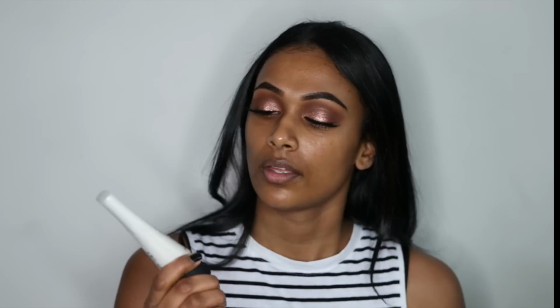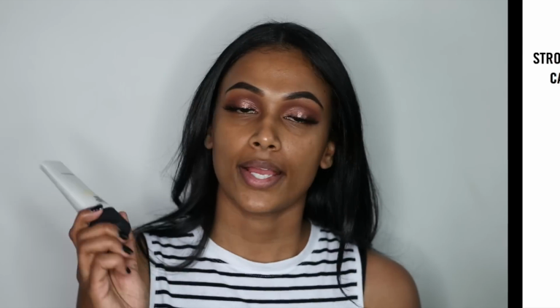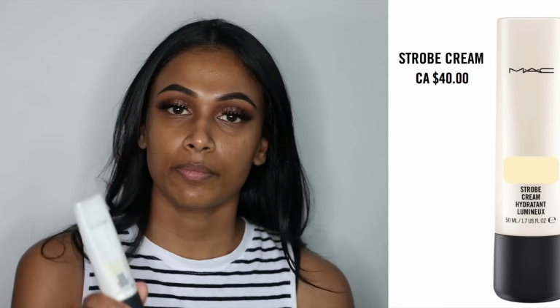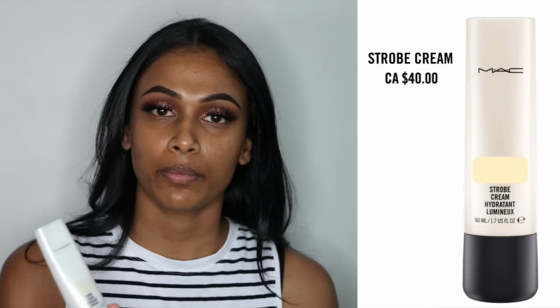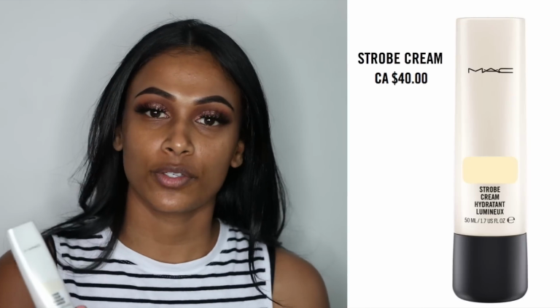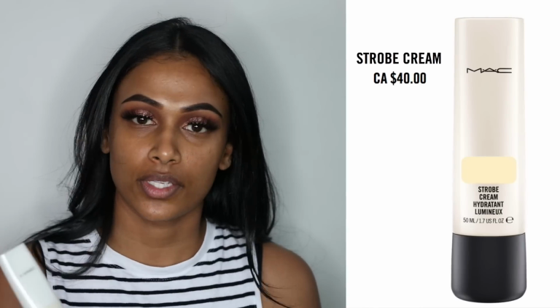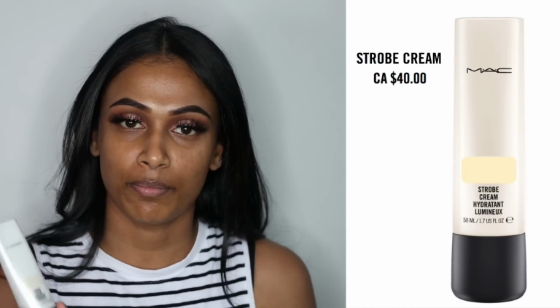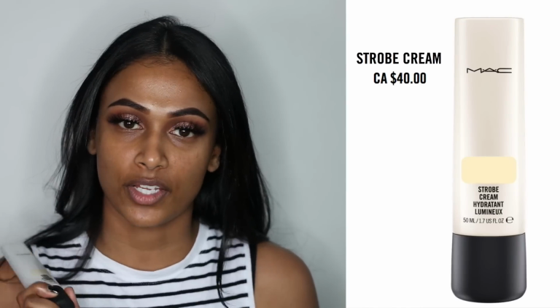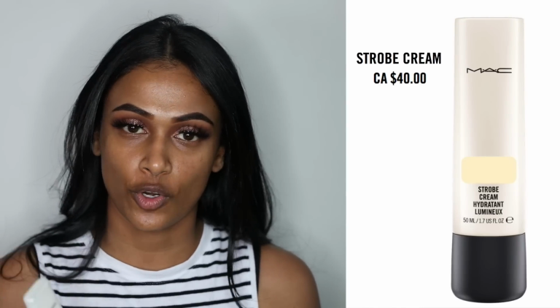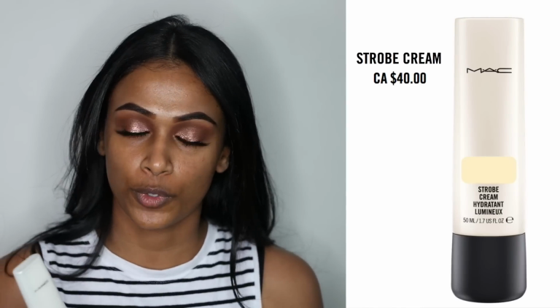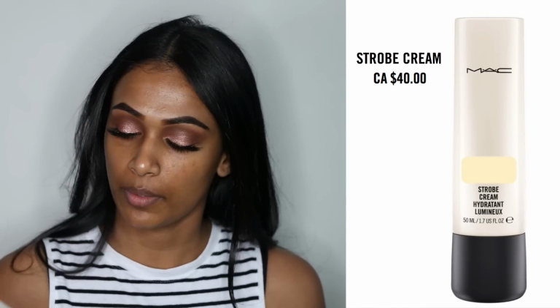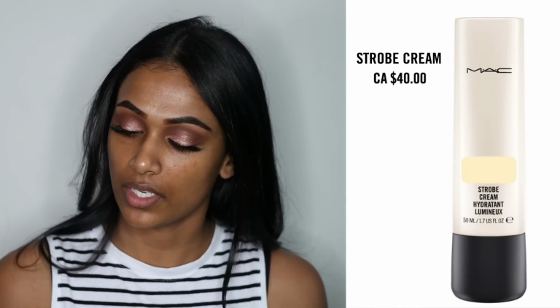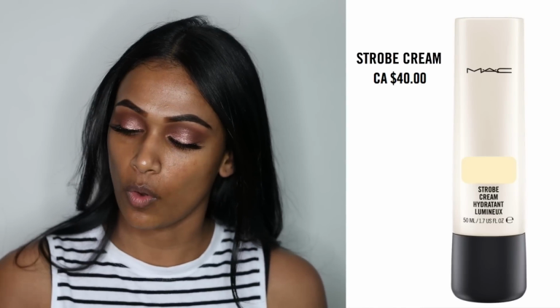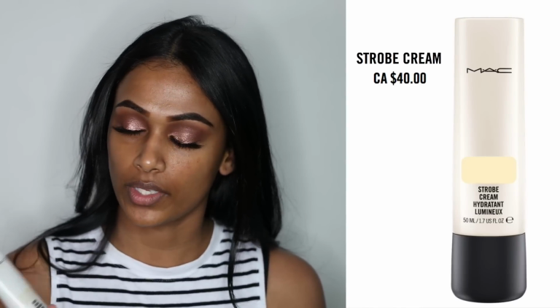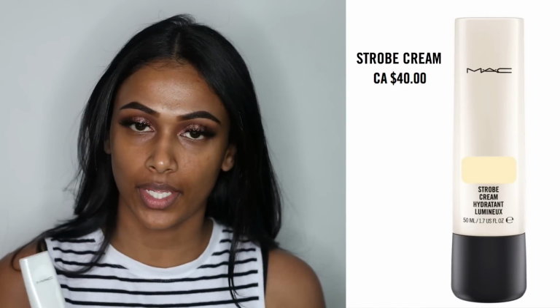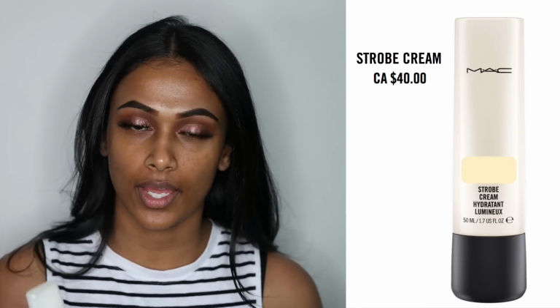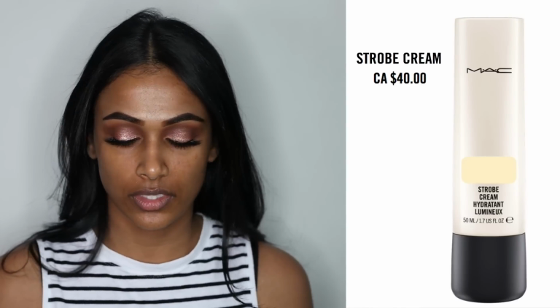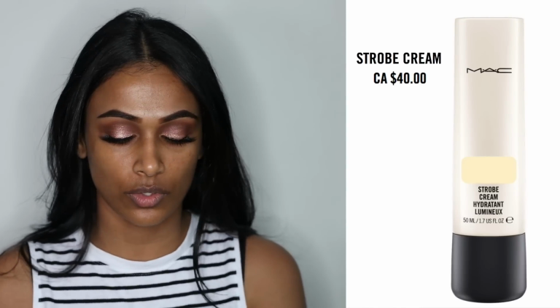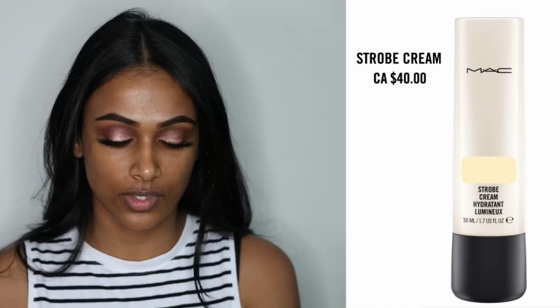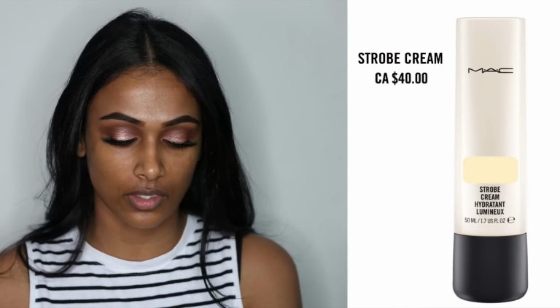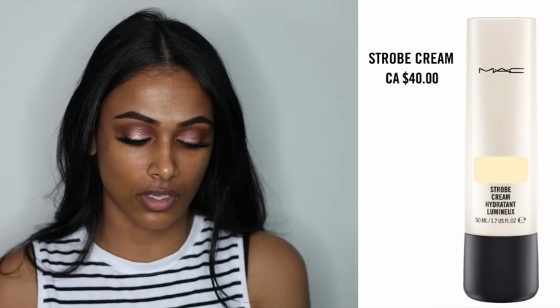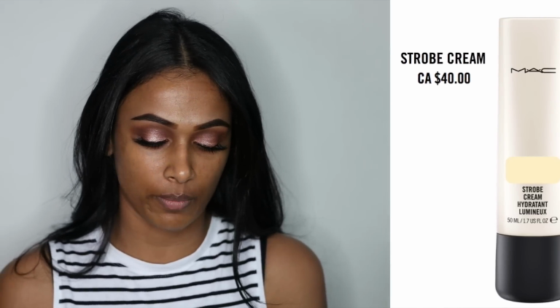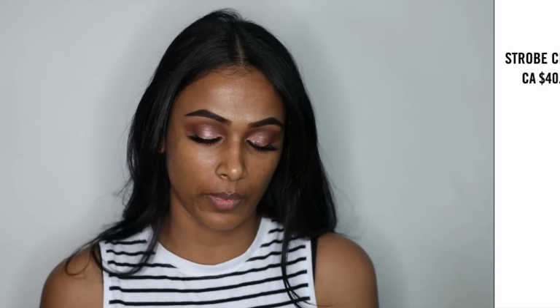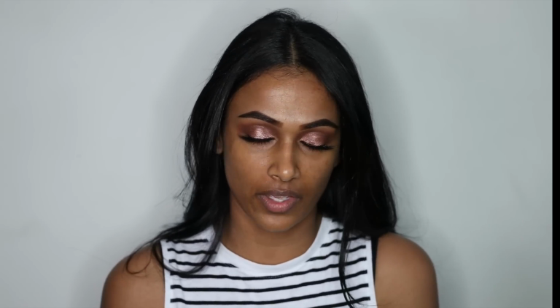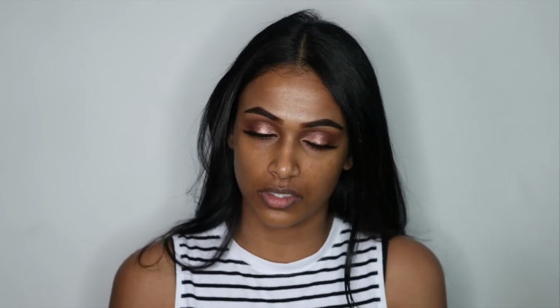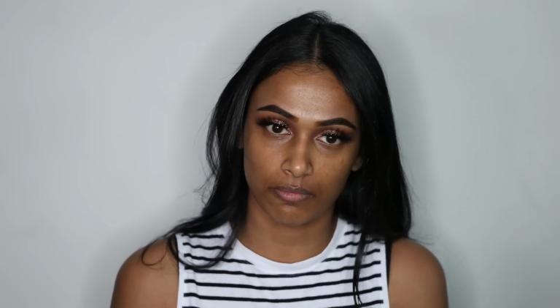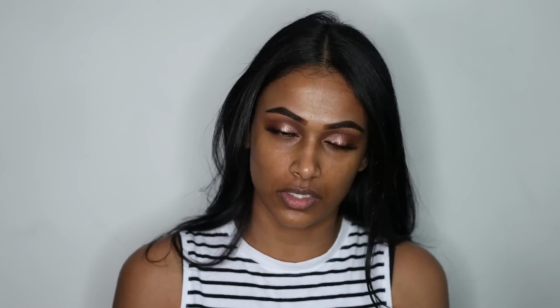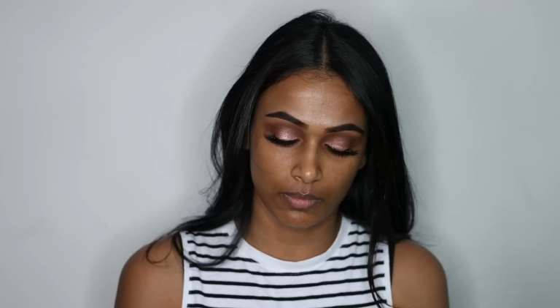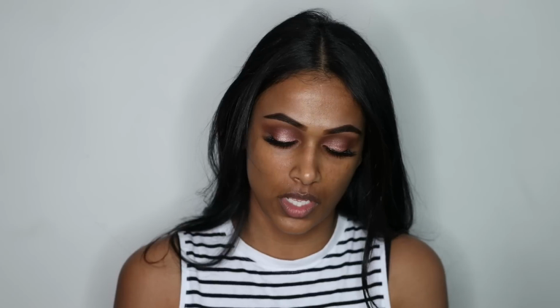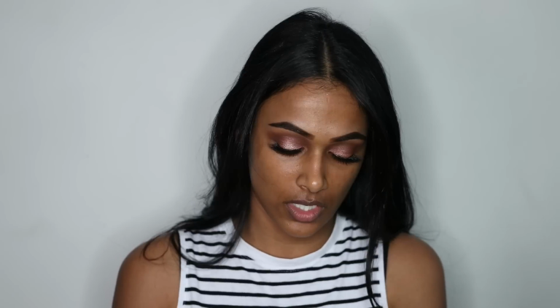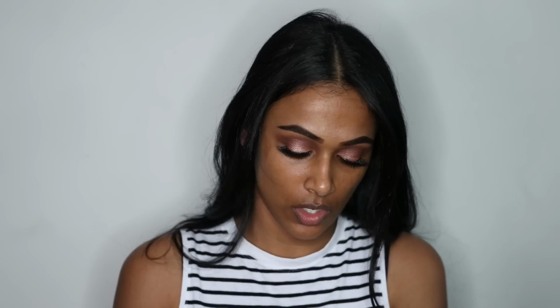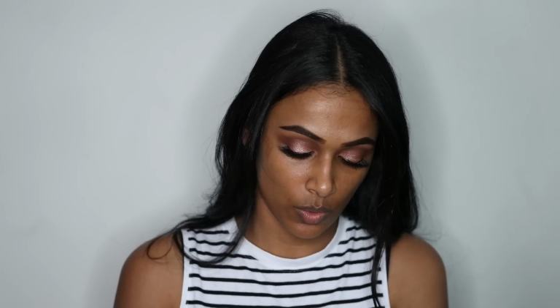Next I'm going to be using the MAC Strobe Cream in Gold Light. I like to use this on my face to give me some glow.